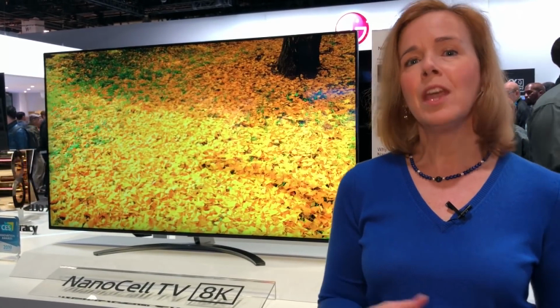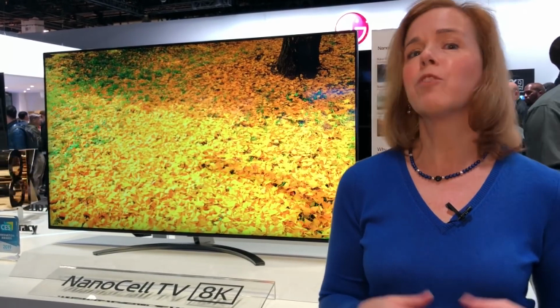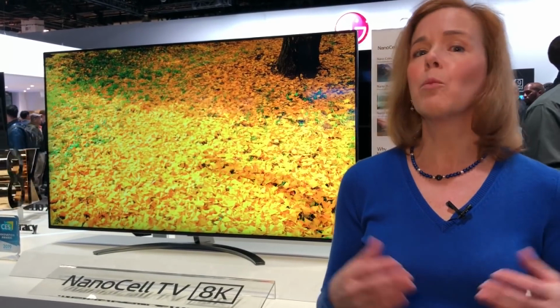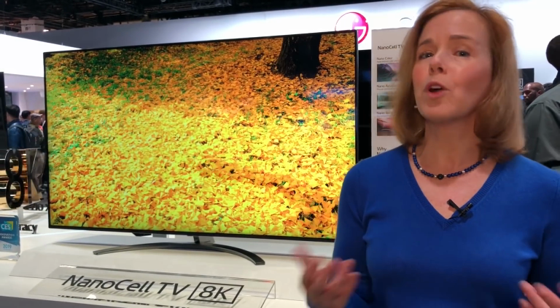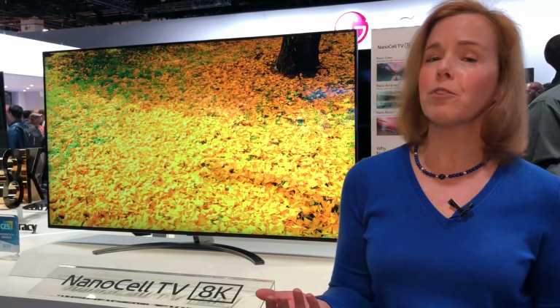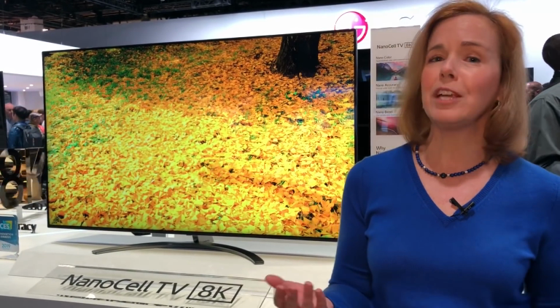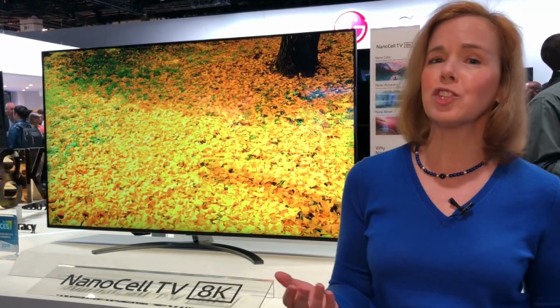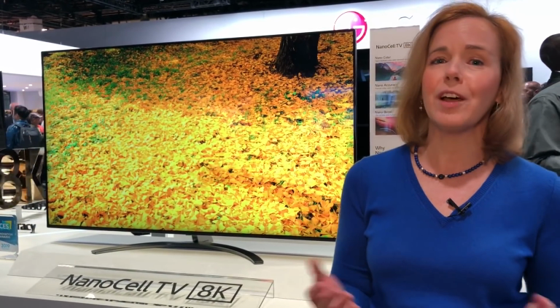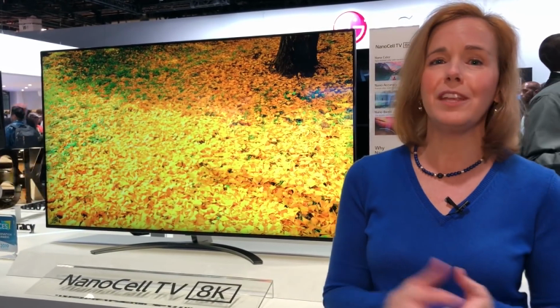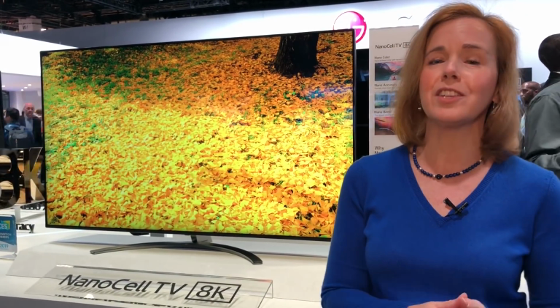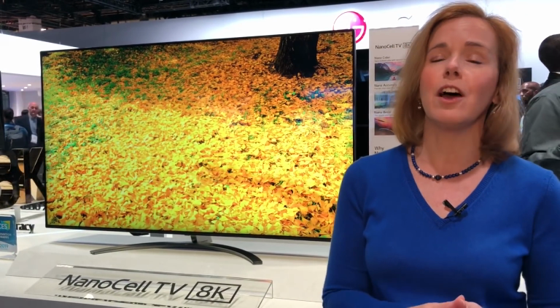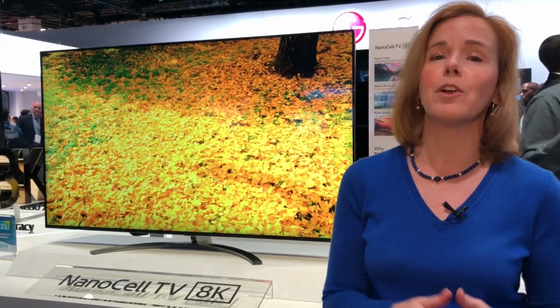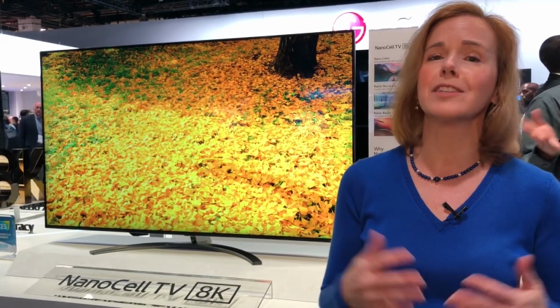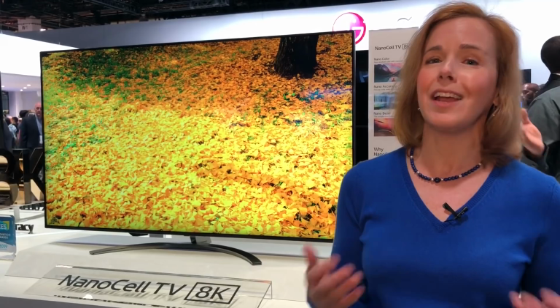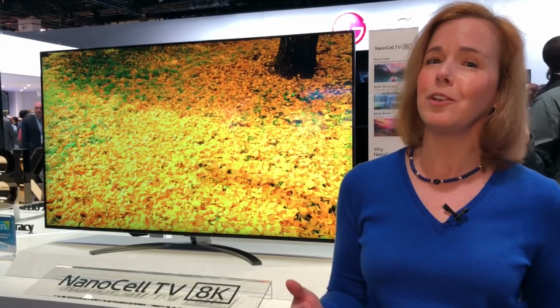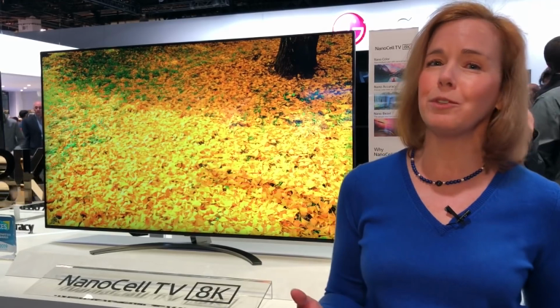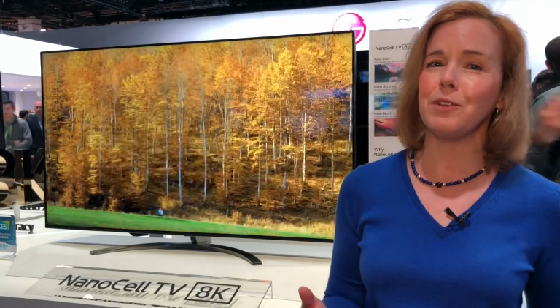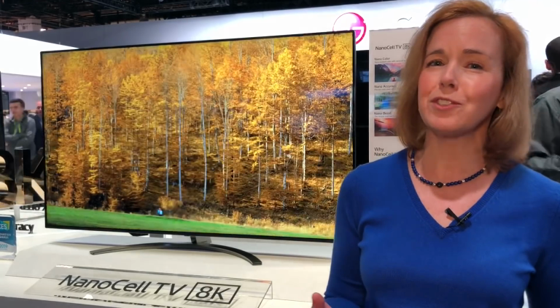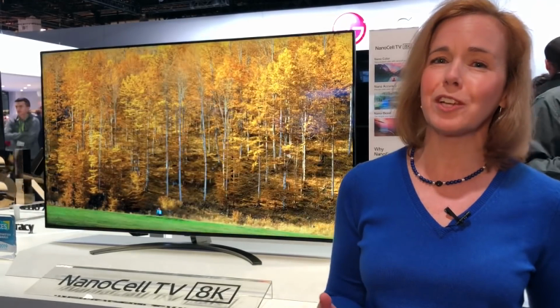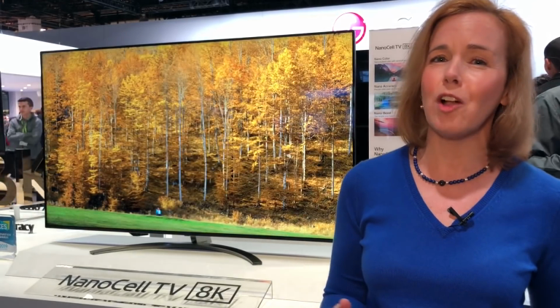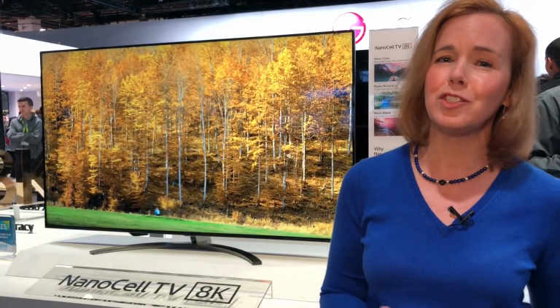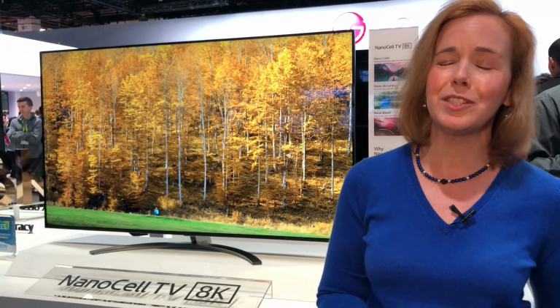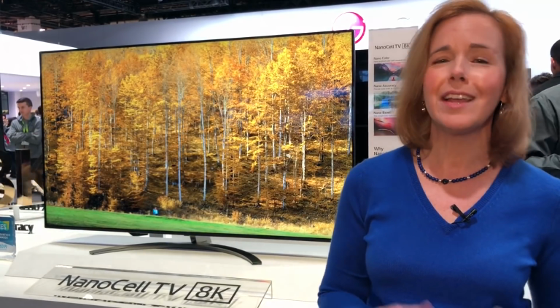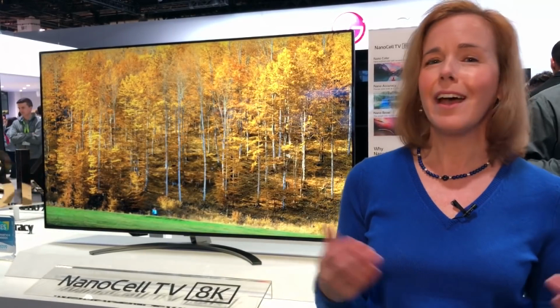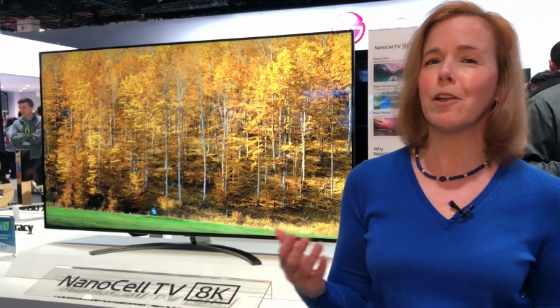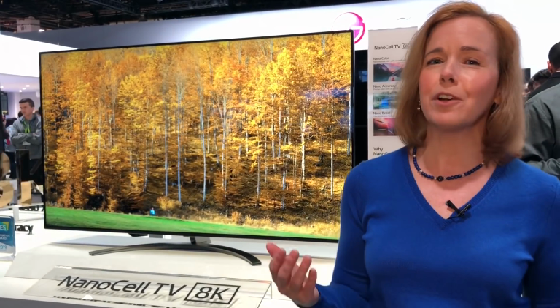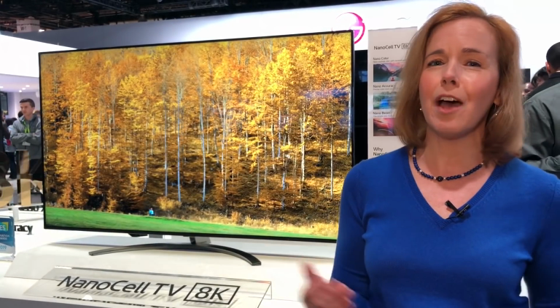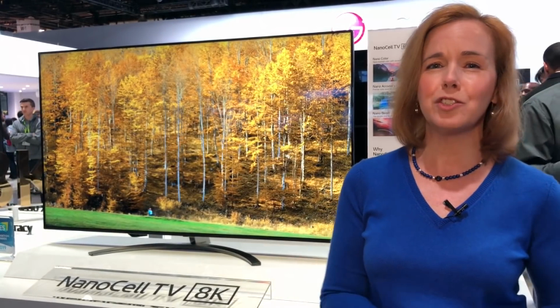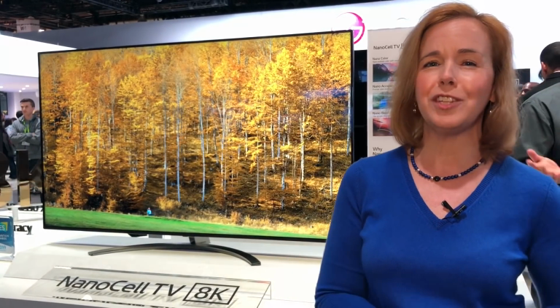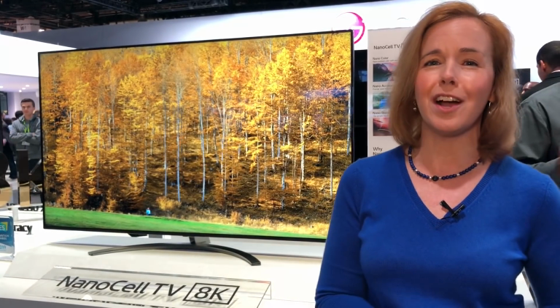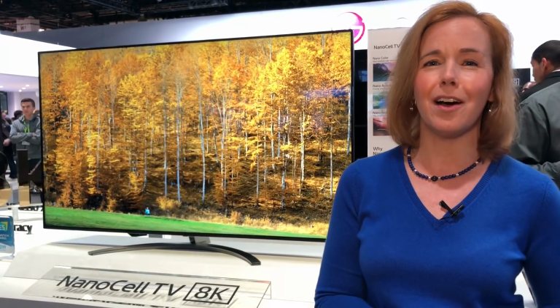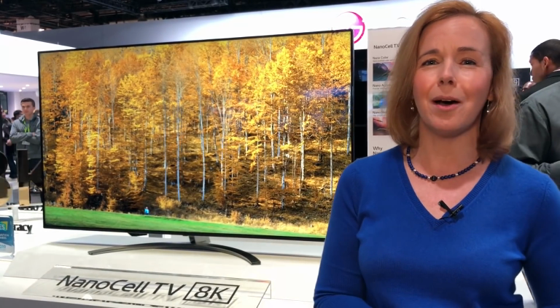For more information on these and other exciting new TV technologies, head over to LG.com.